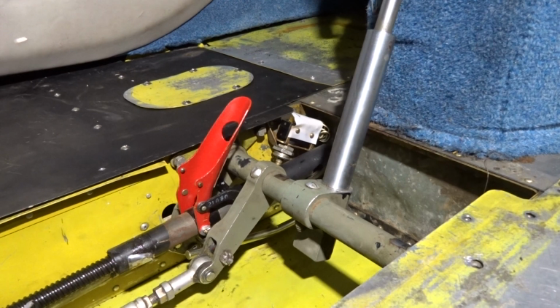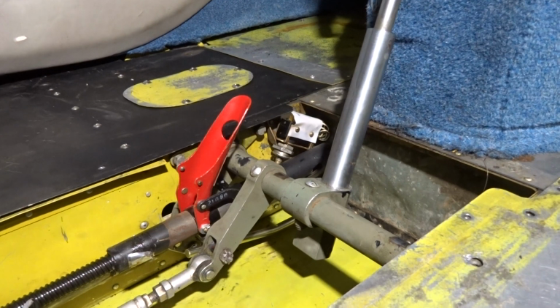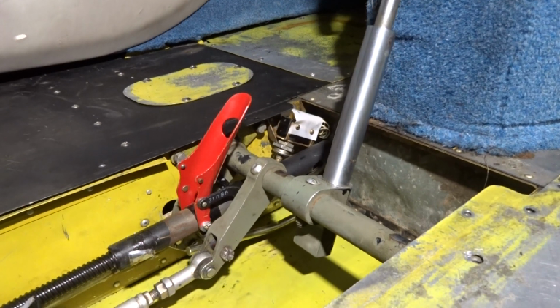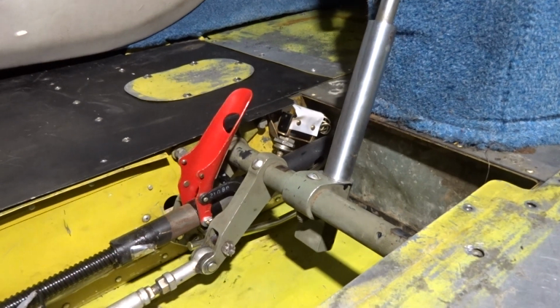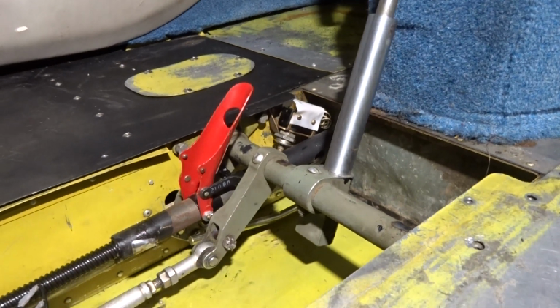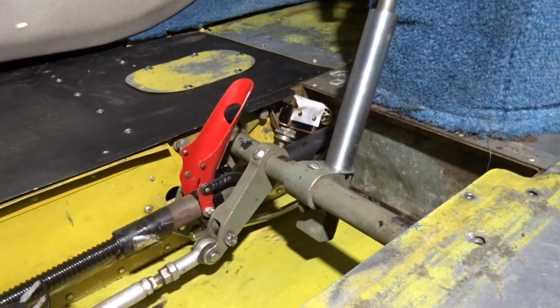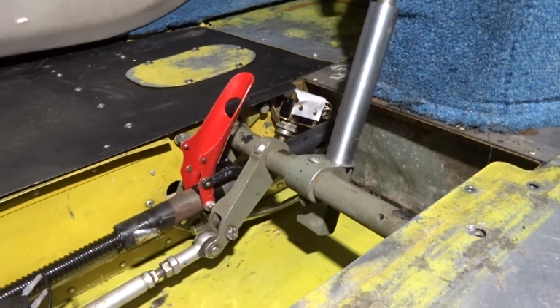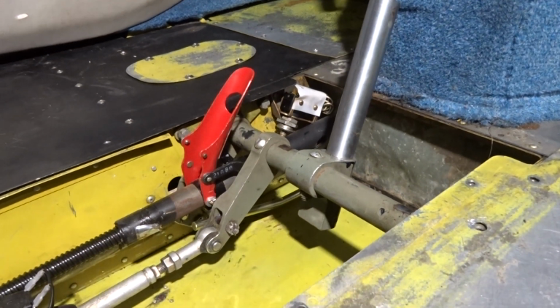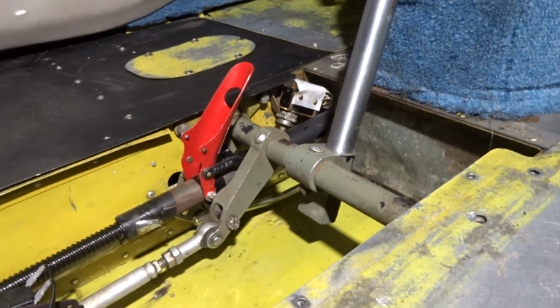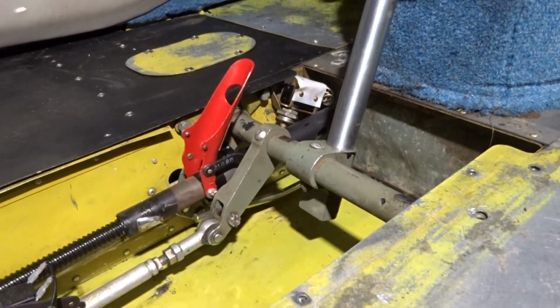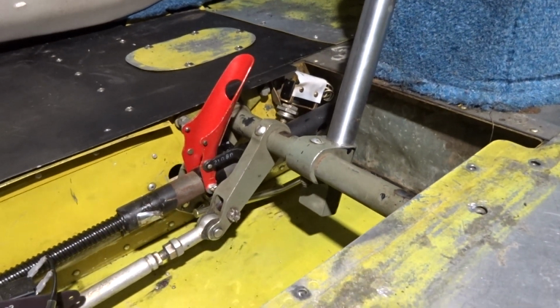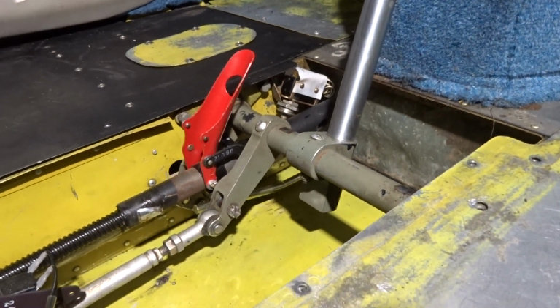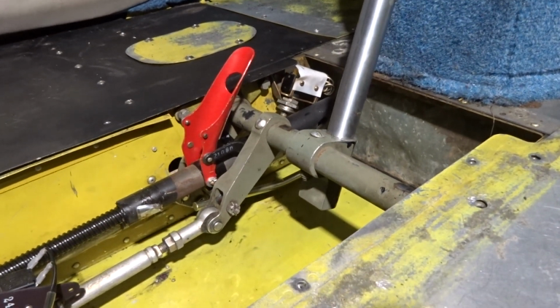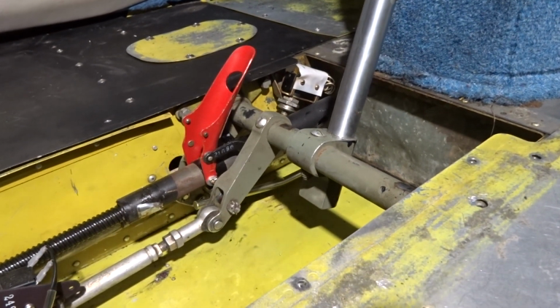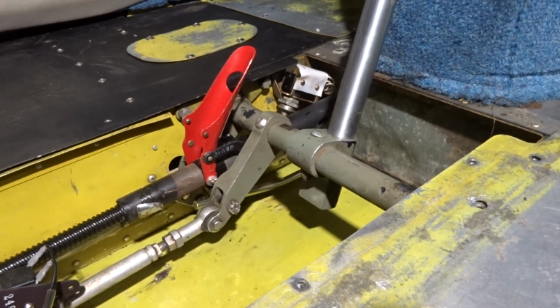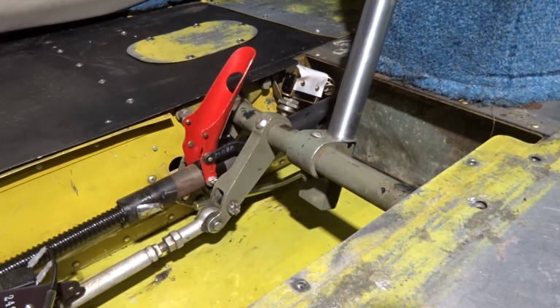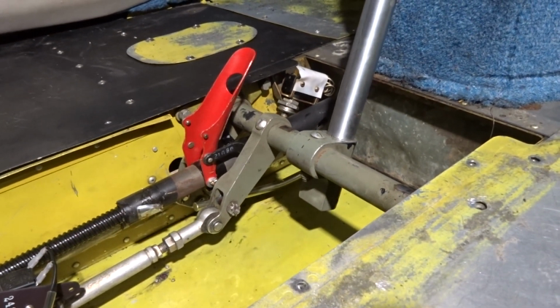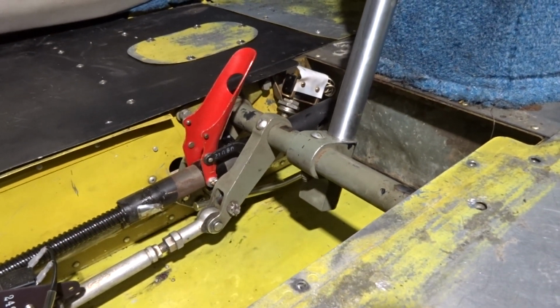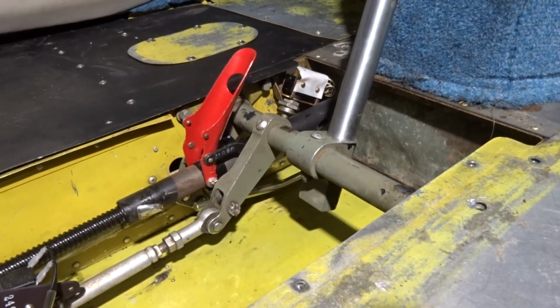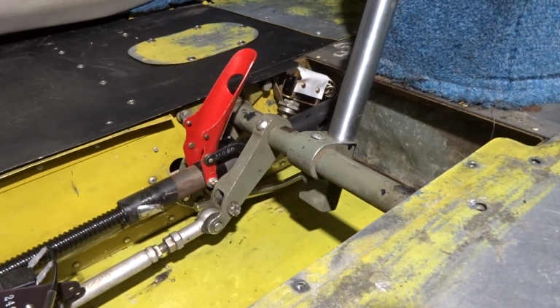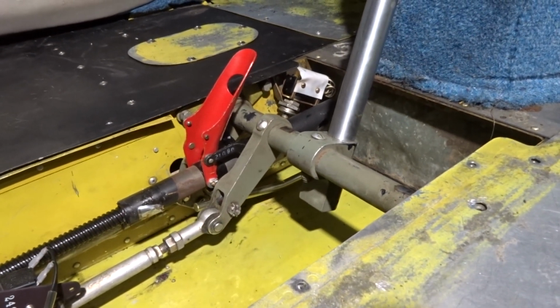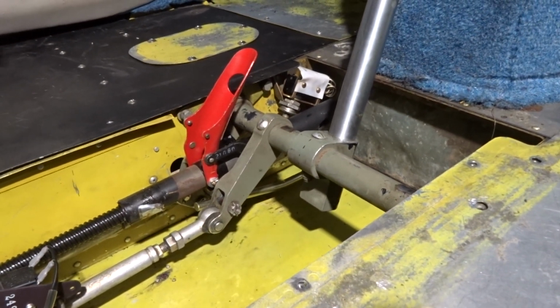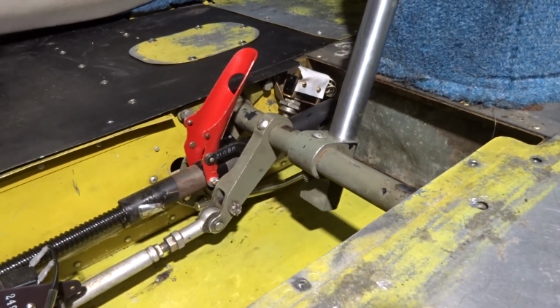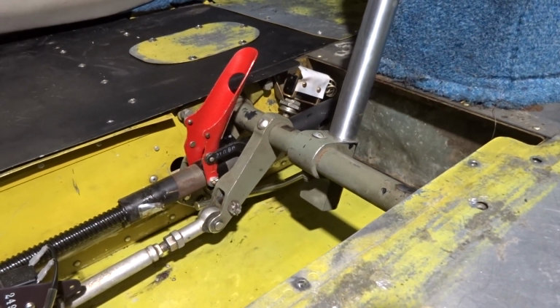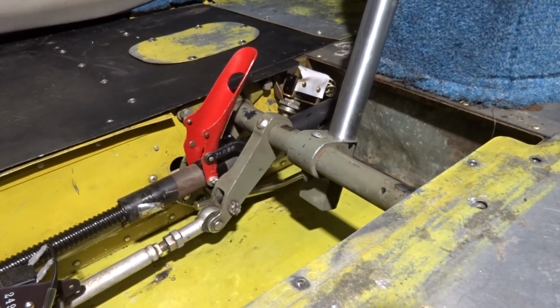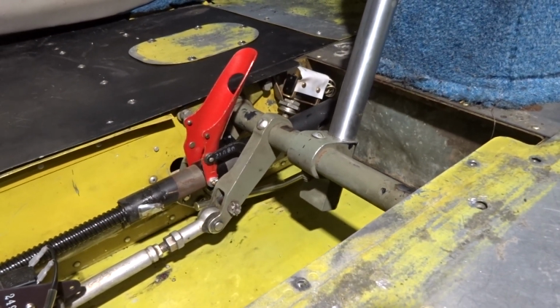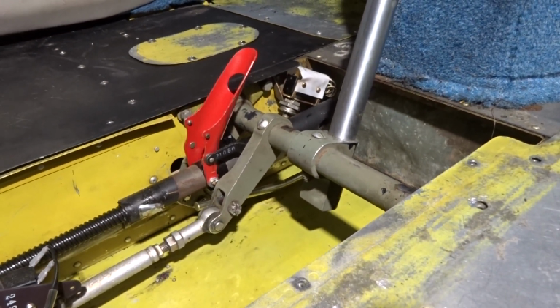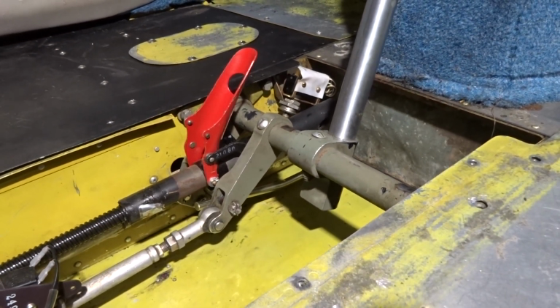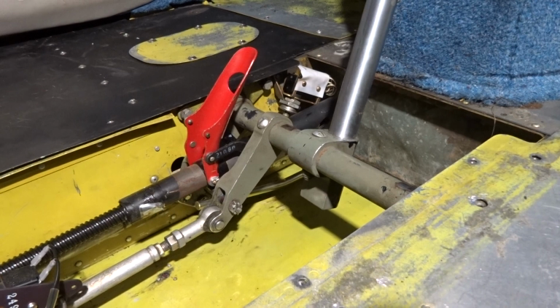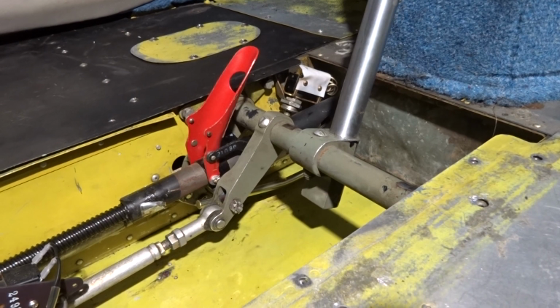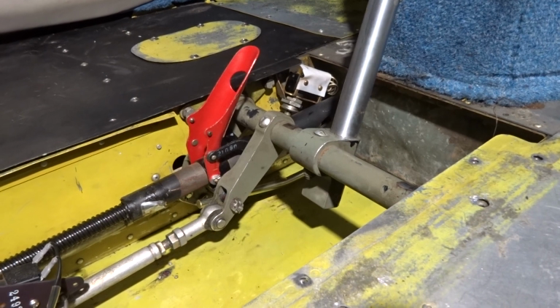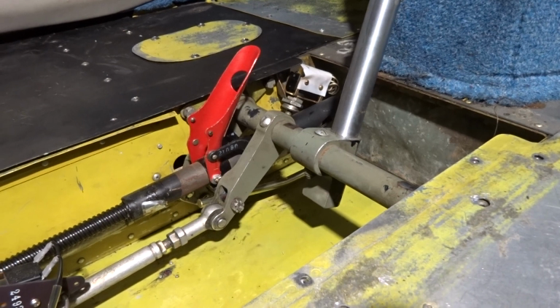We've done an emergency extension, so now we're on jacks. We're going to reconnect the landing gear.